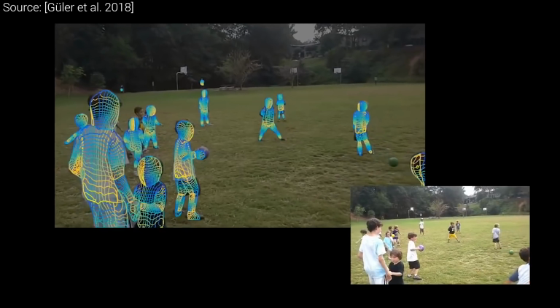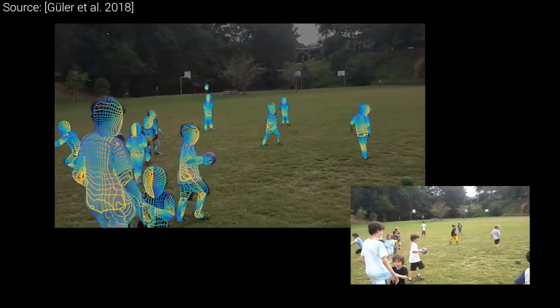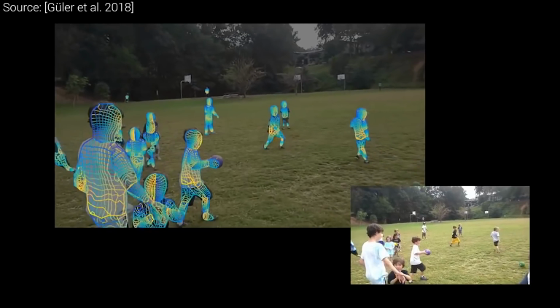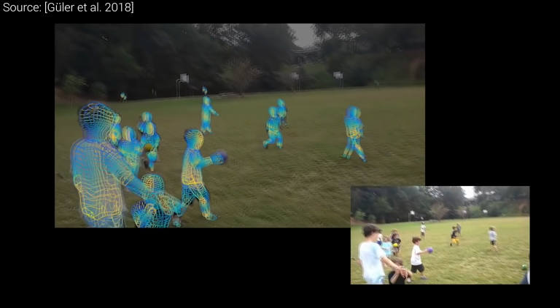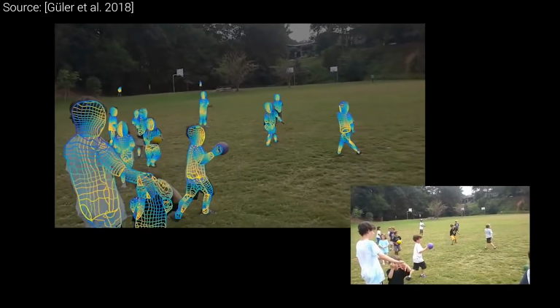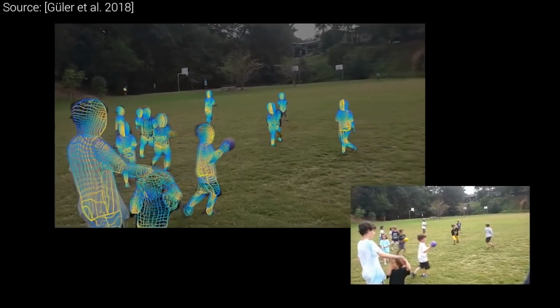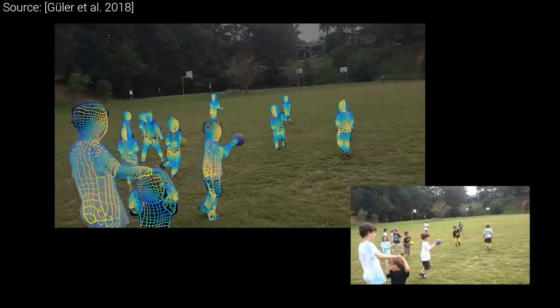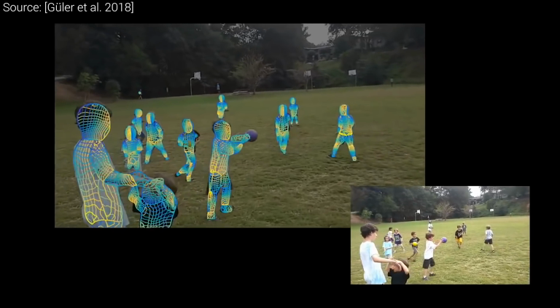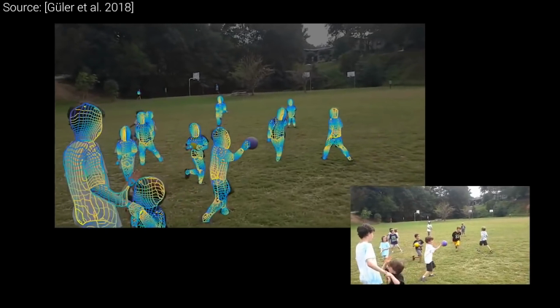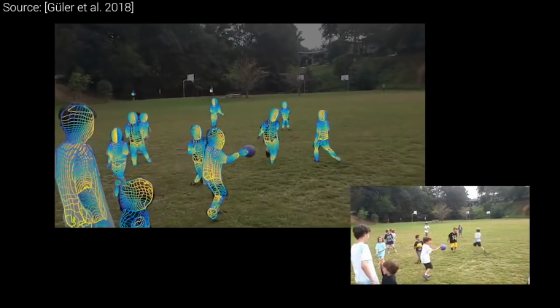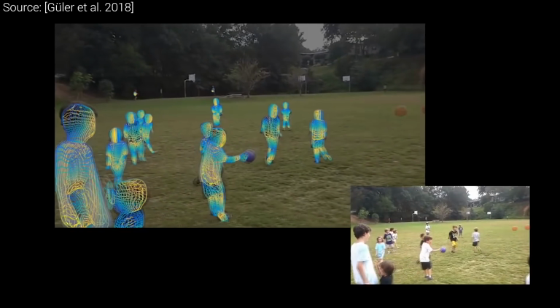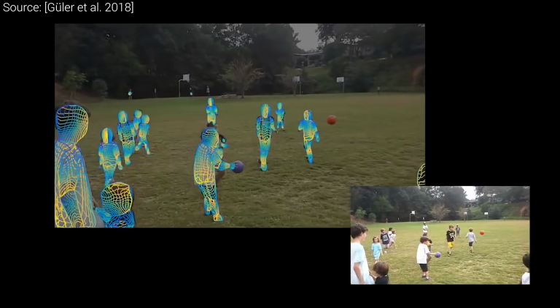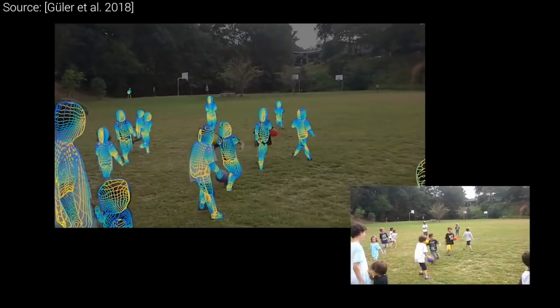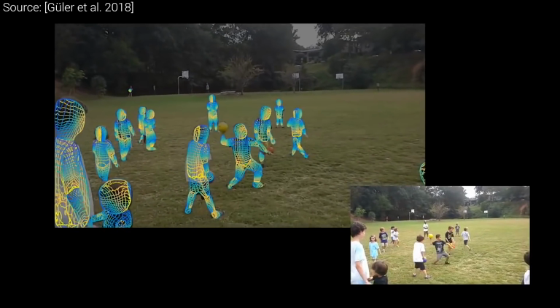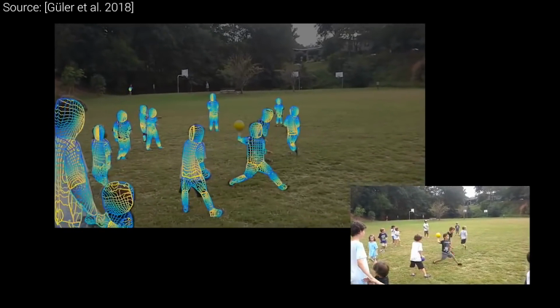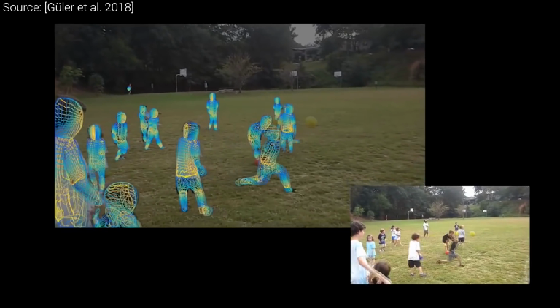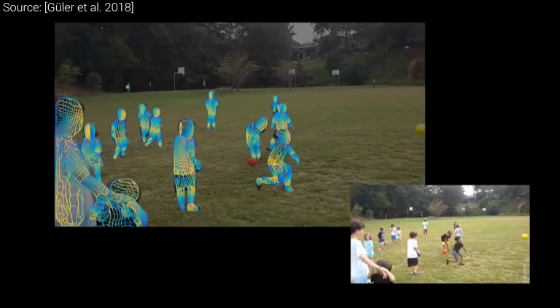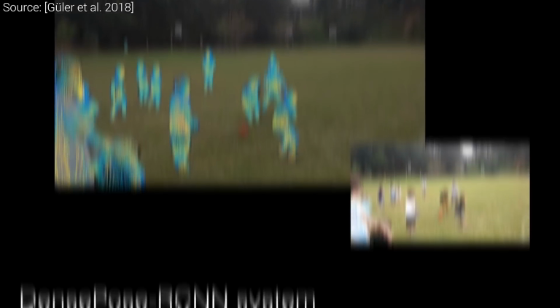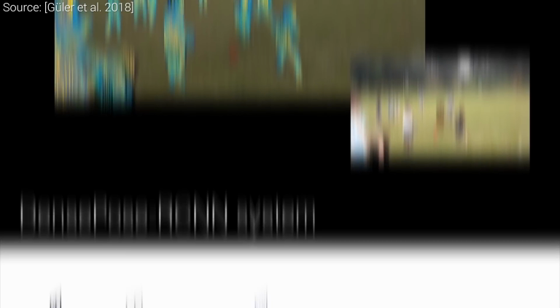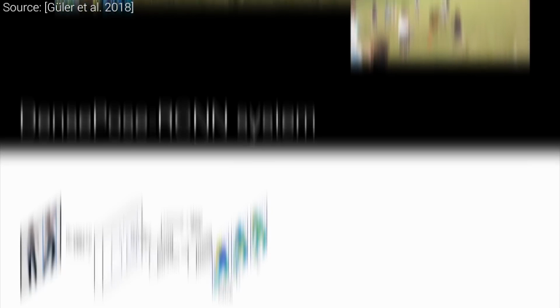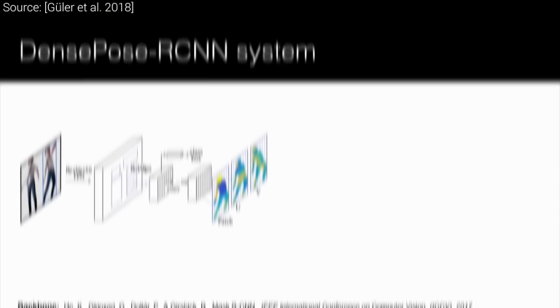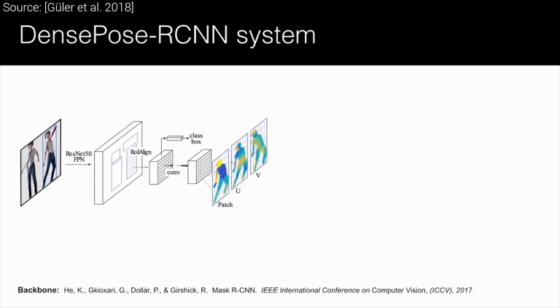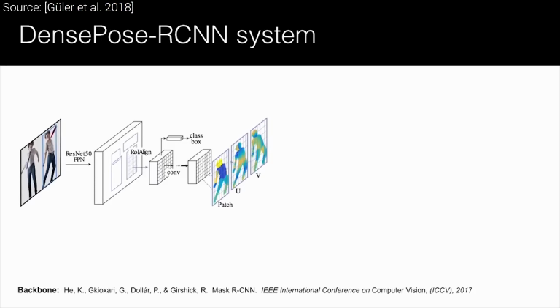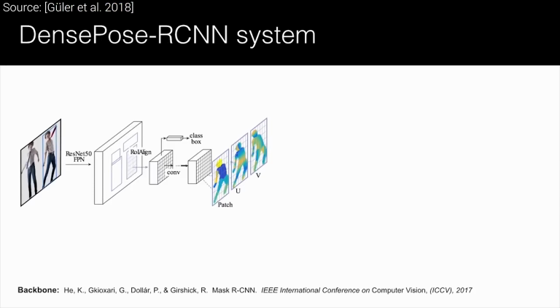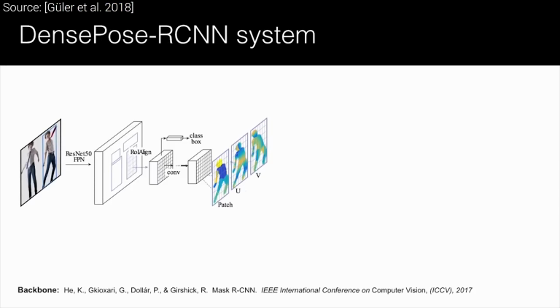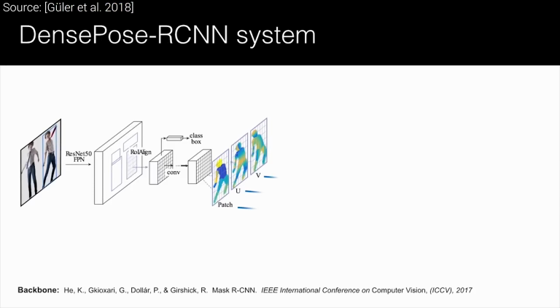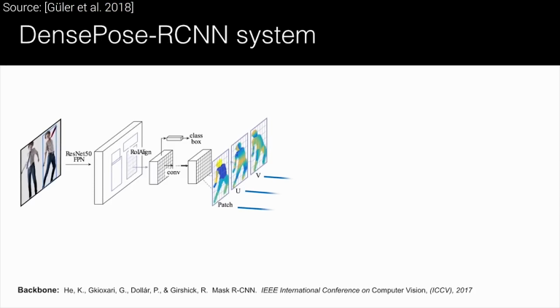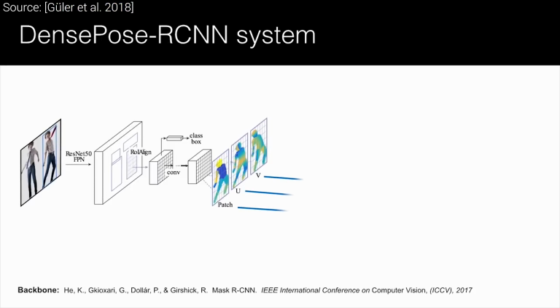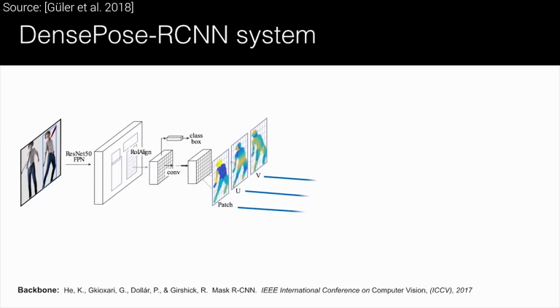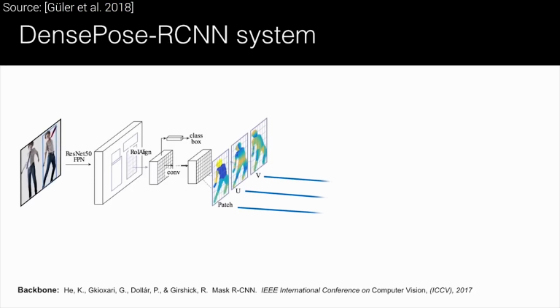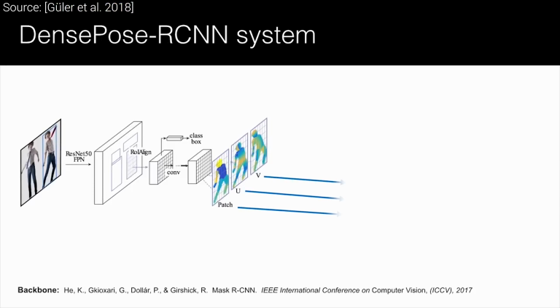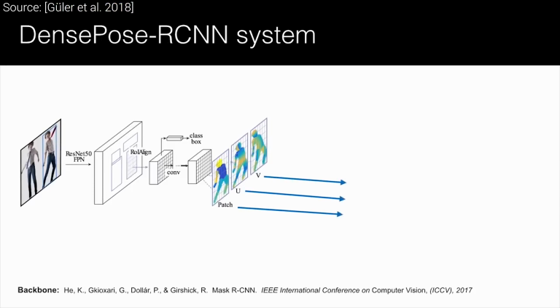And using that, we can proceed to step number two: training the neural network to perform pose estimation.